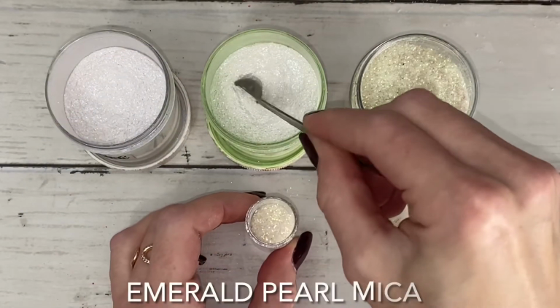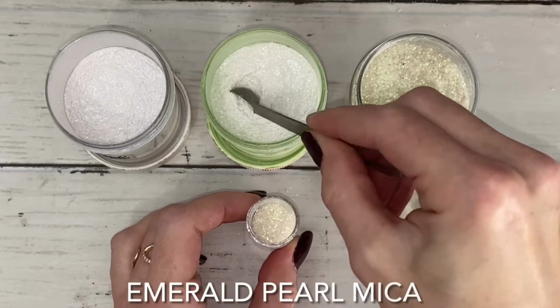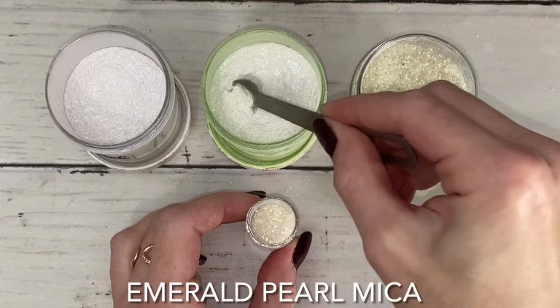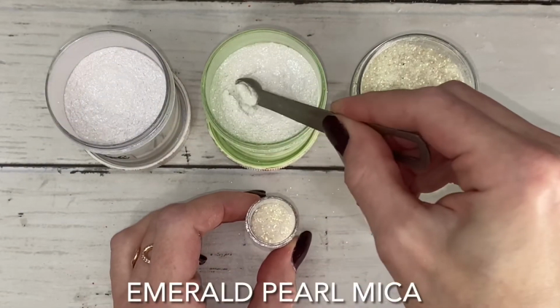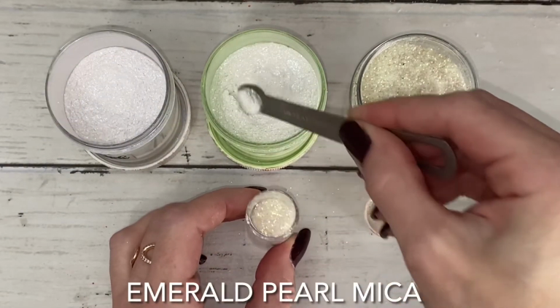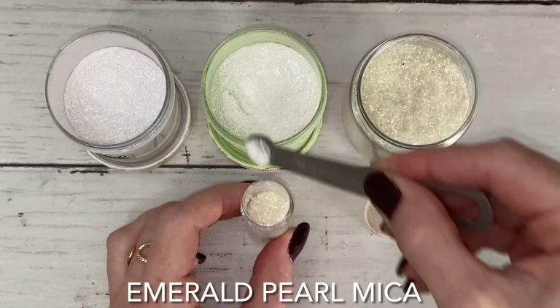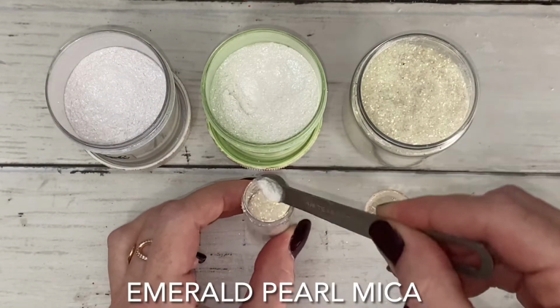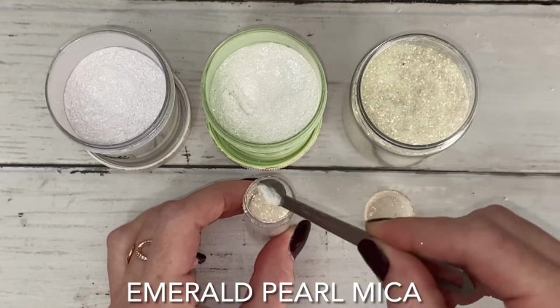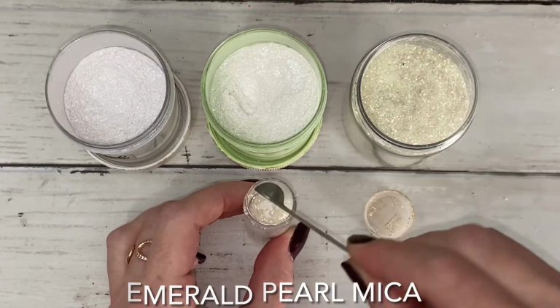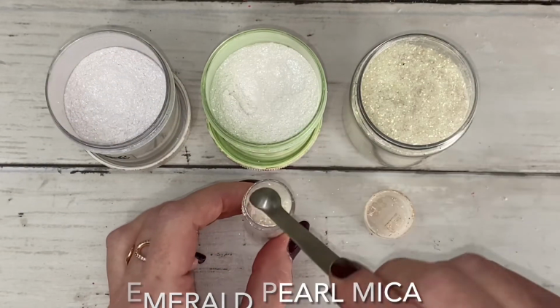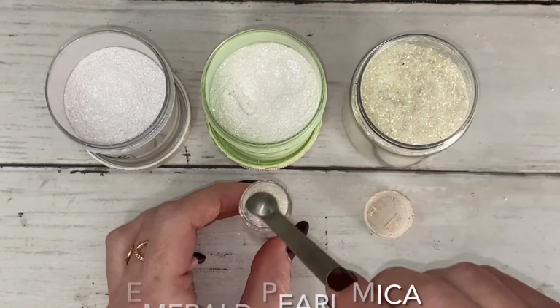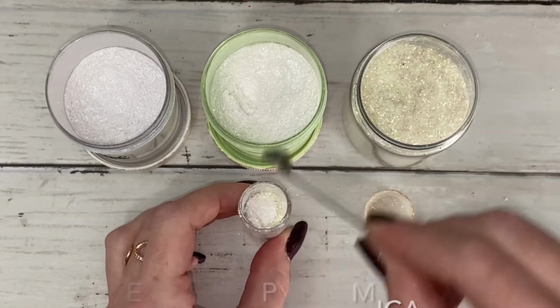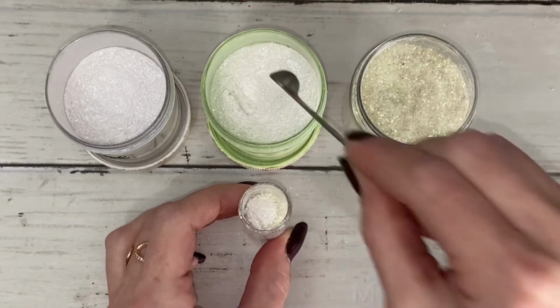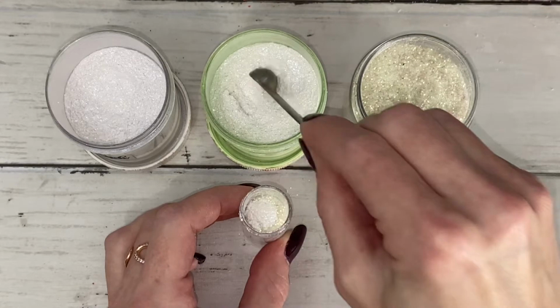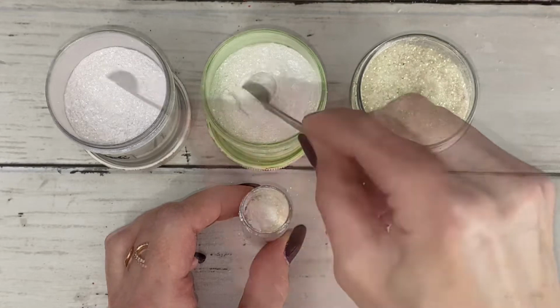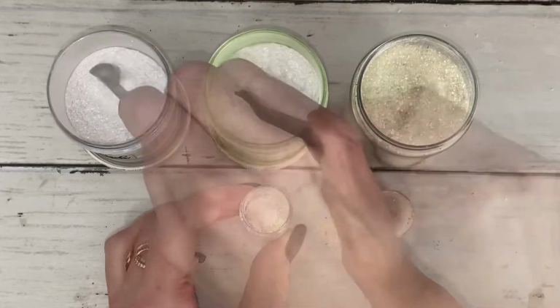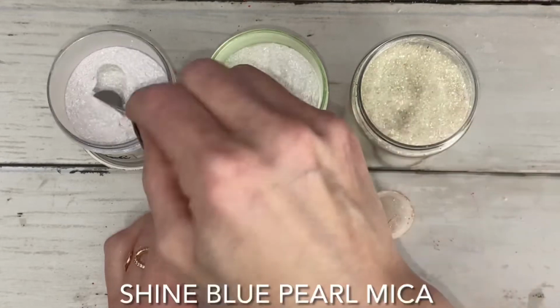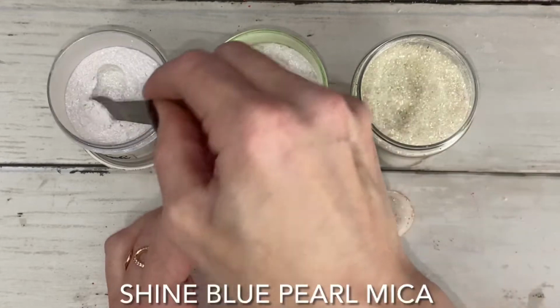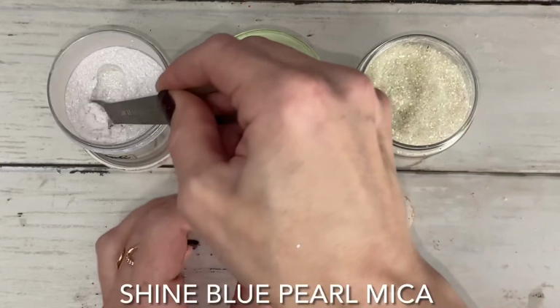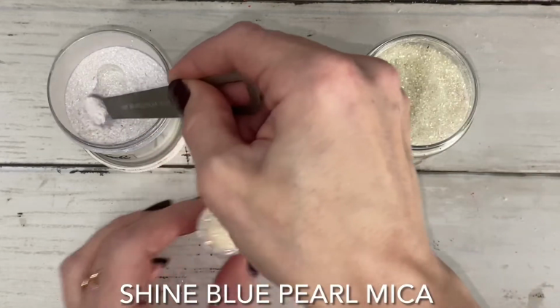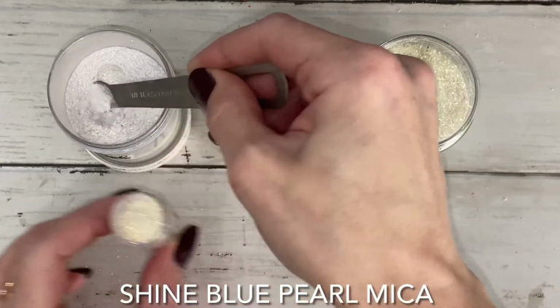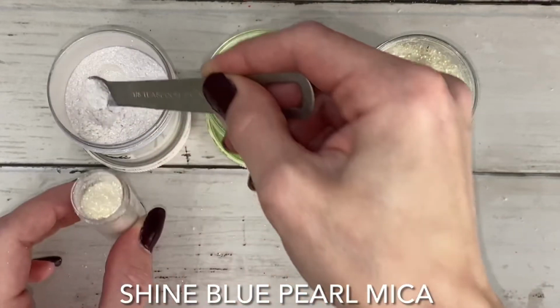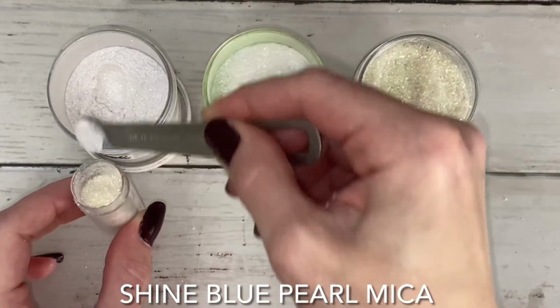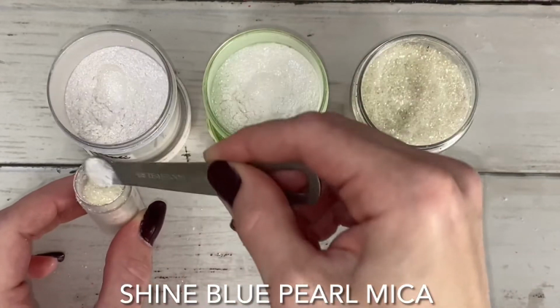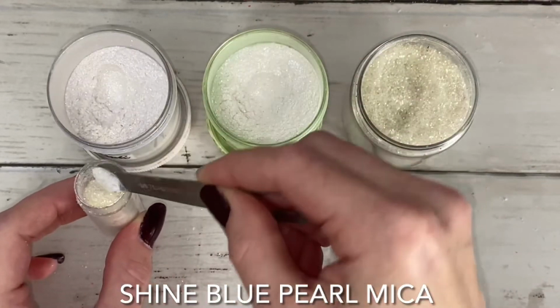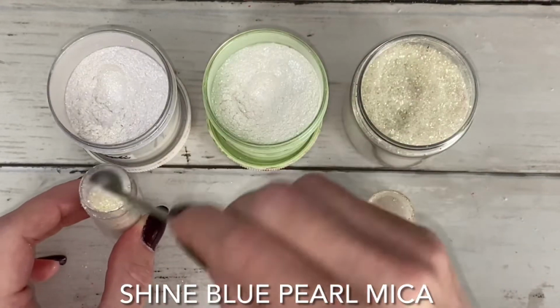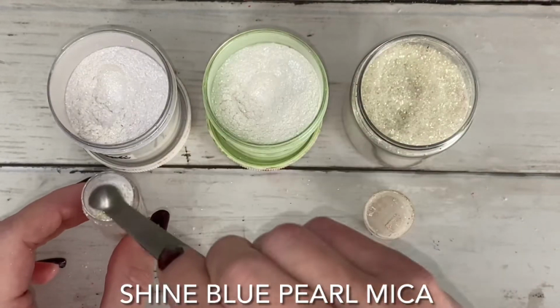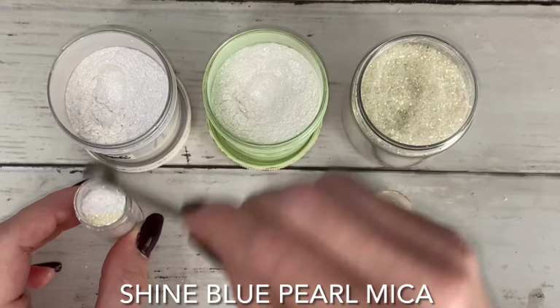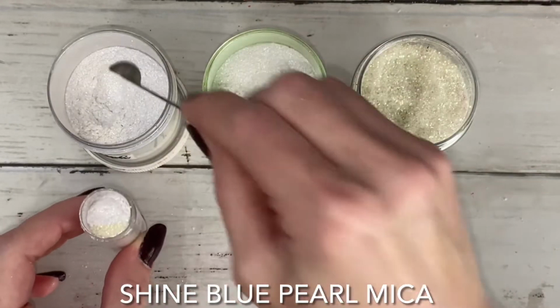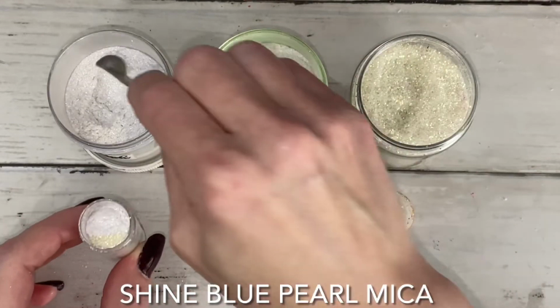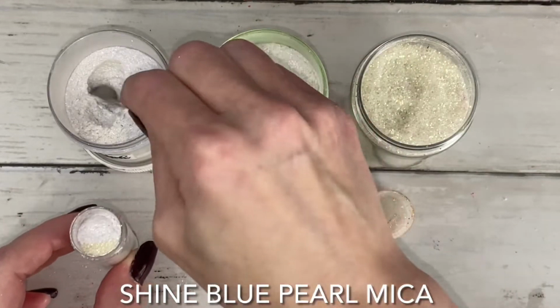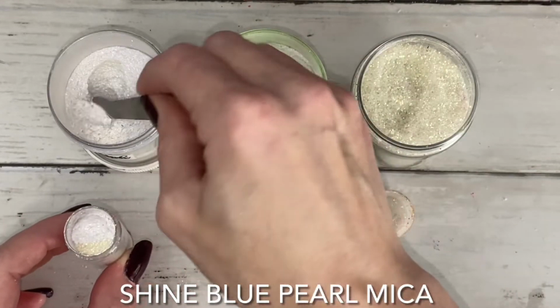I'm going to use this shaker to give the cloud a beautiful sparkling luster.